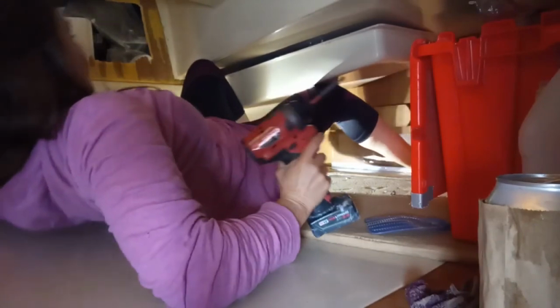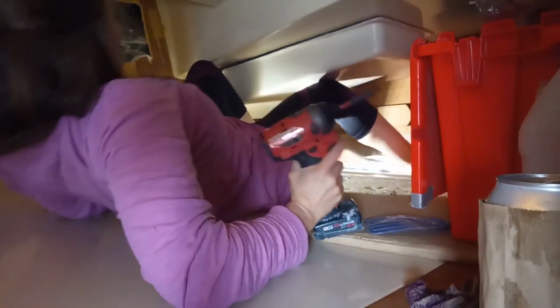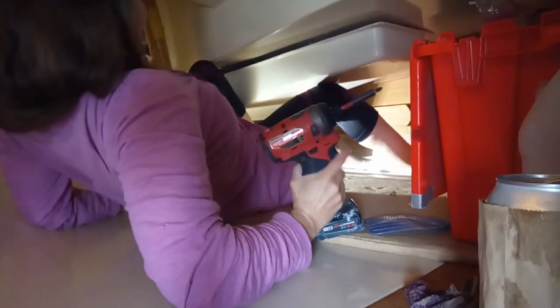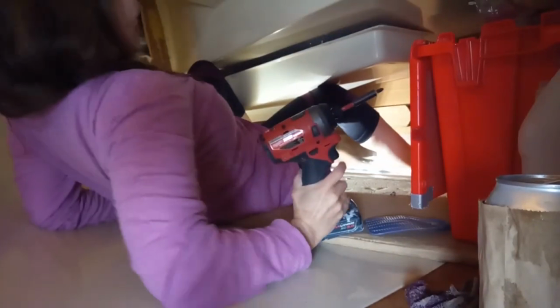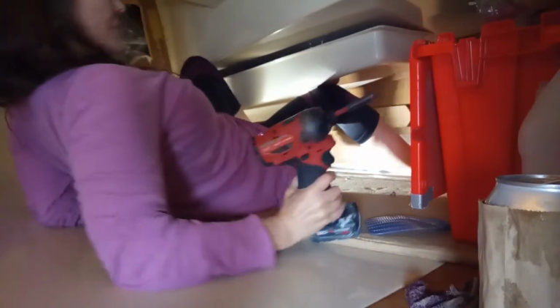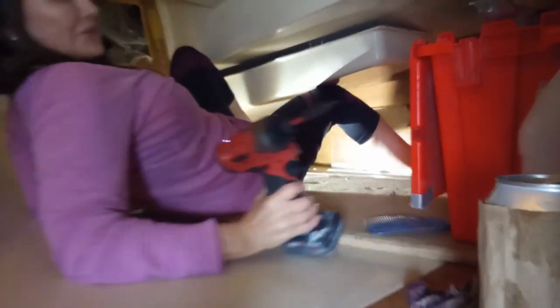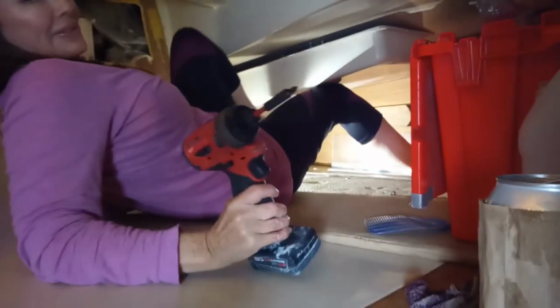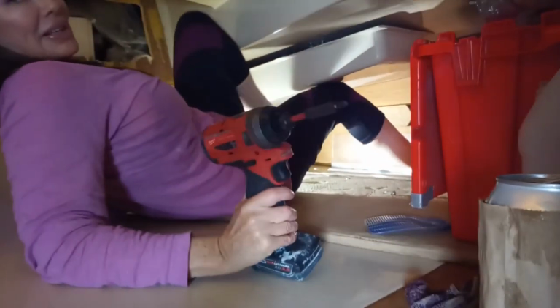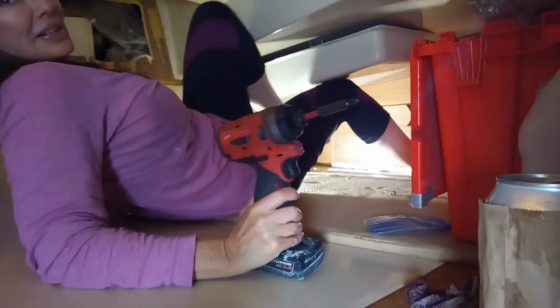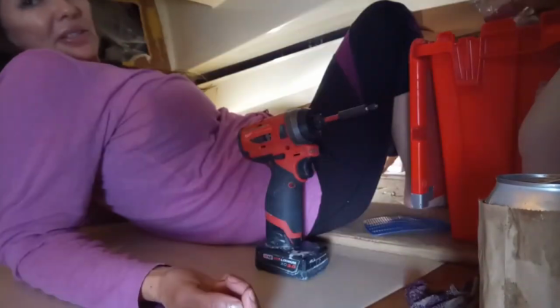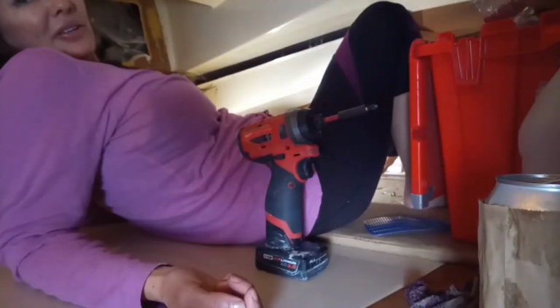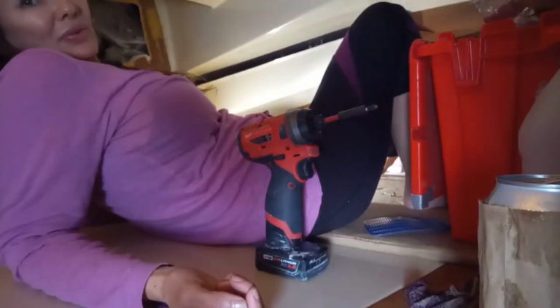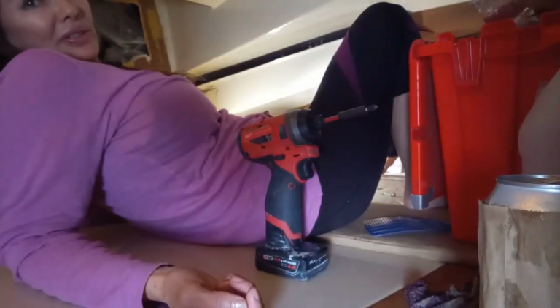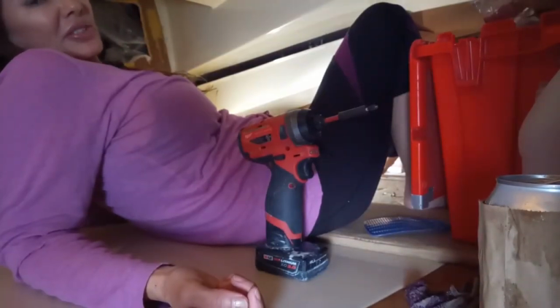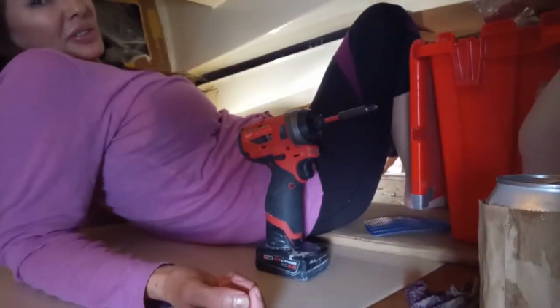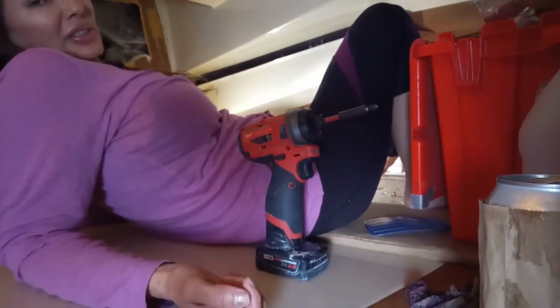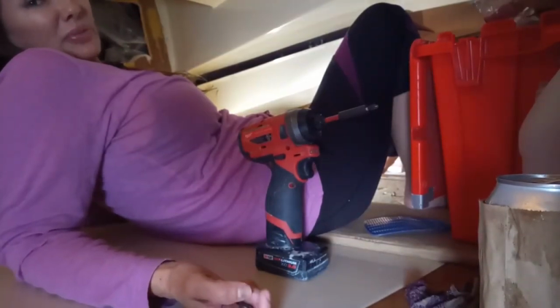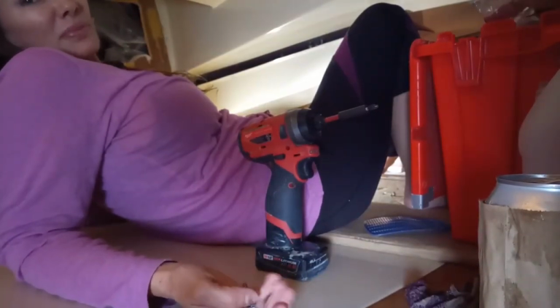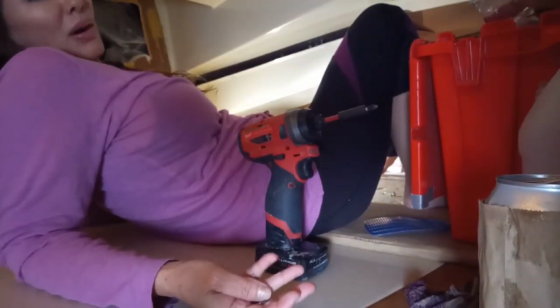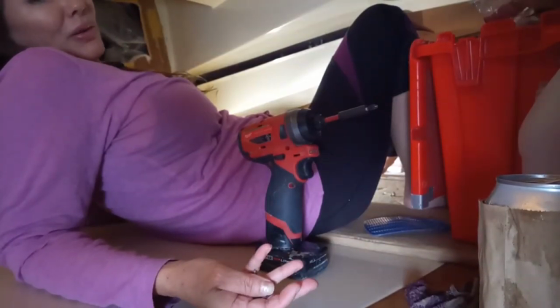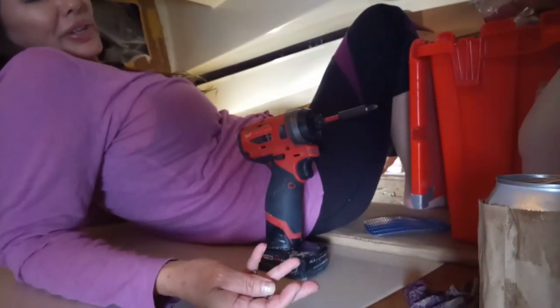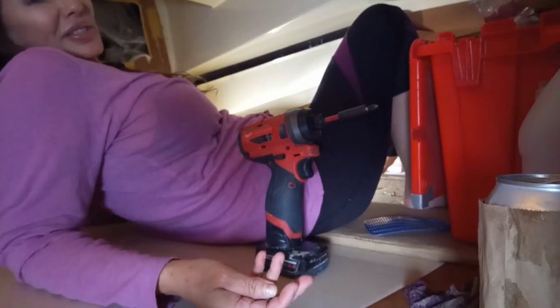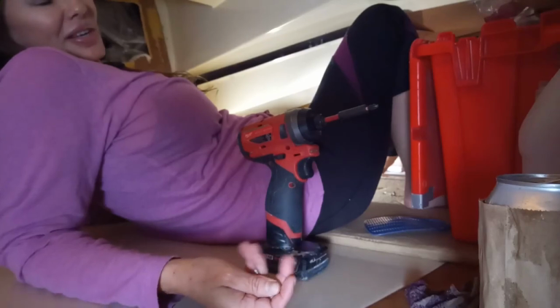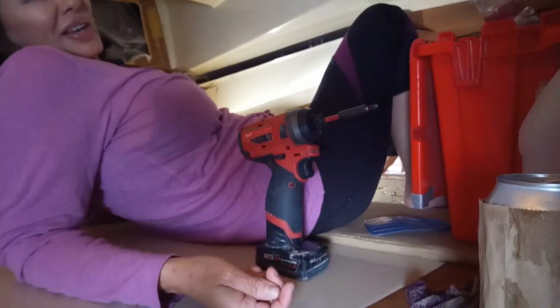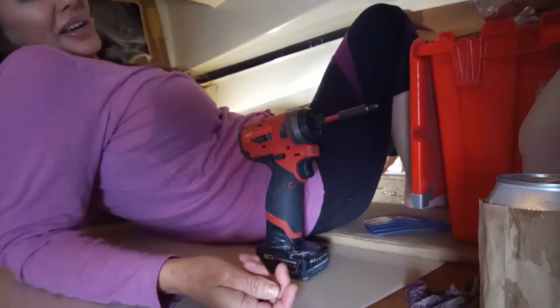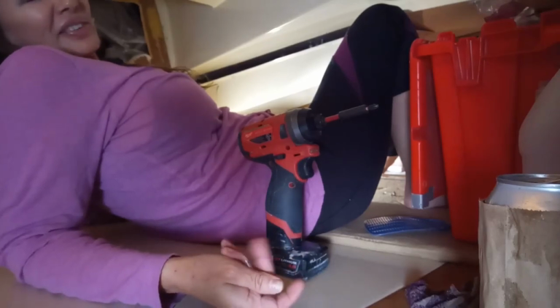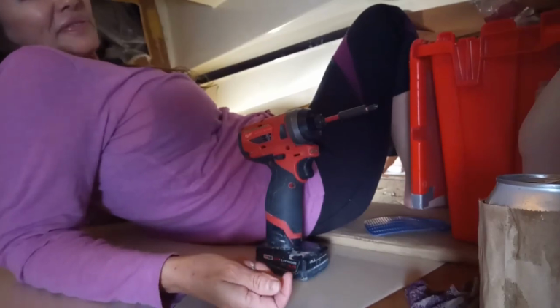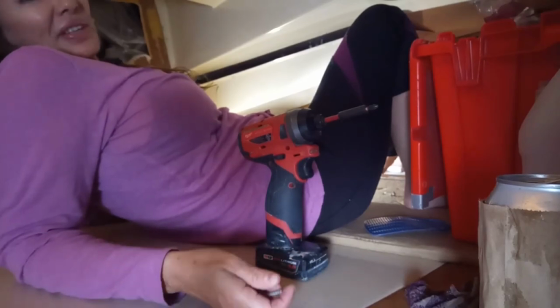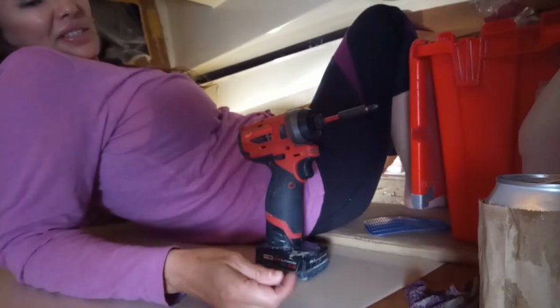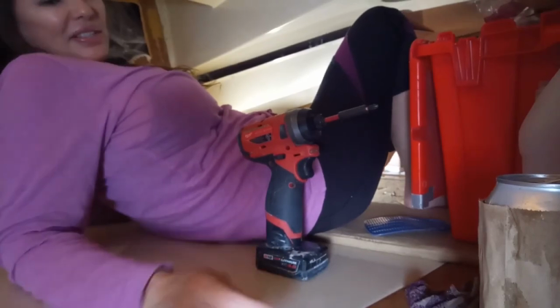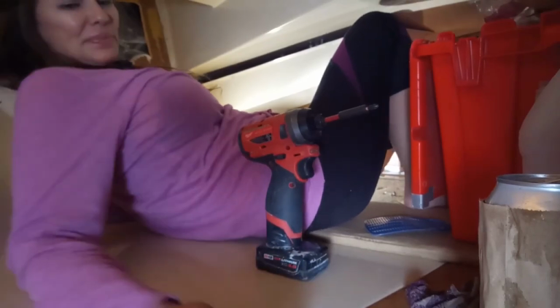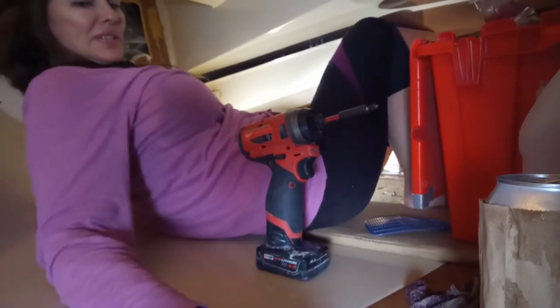I tell y'all what, it's a good thing that I'm small because I can fit in these tight spaces.